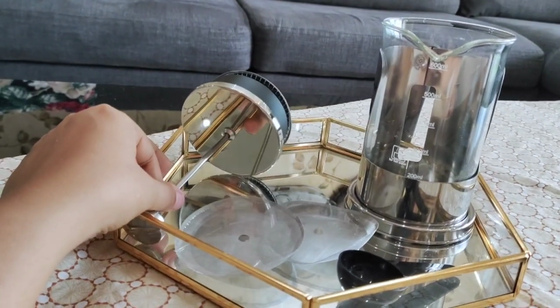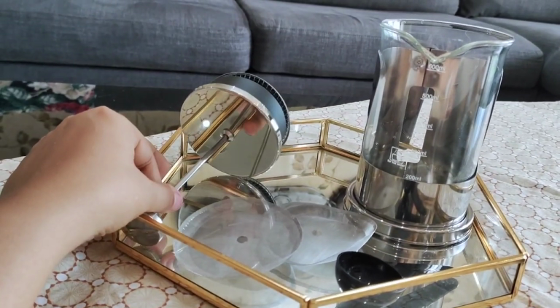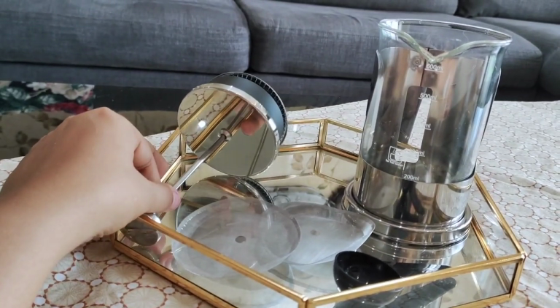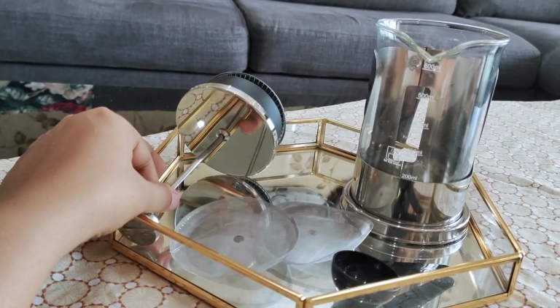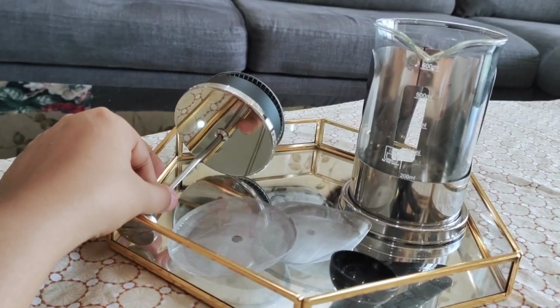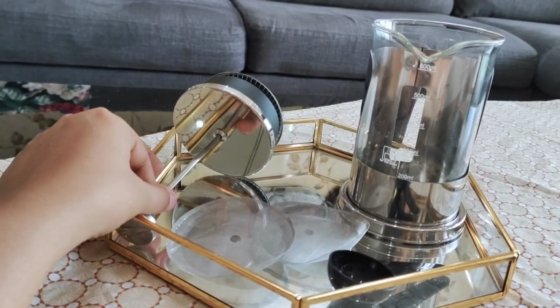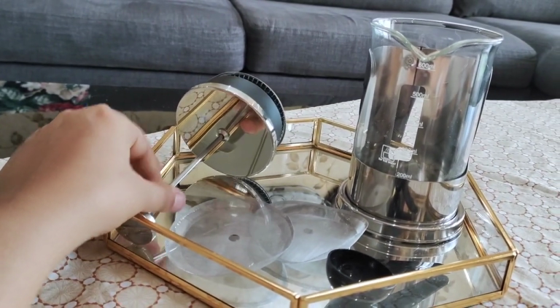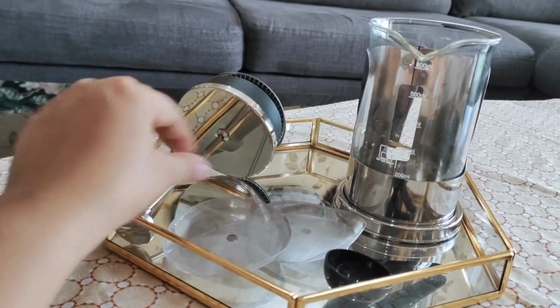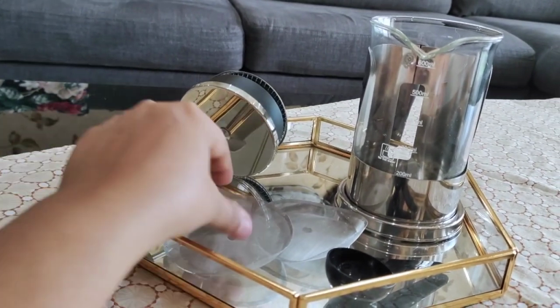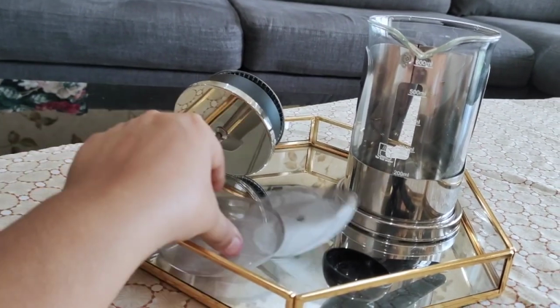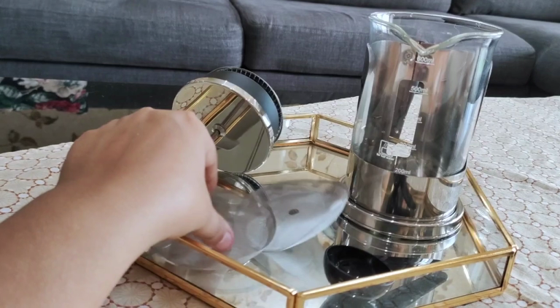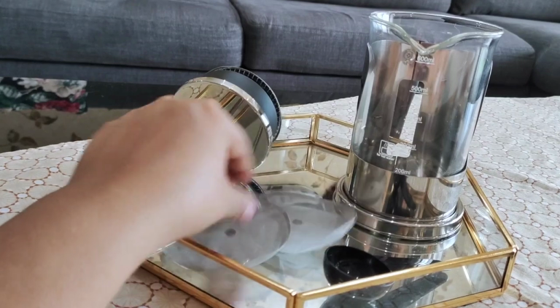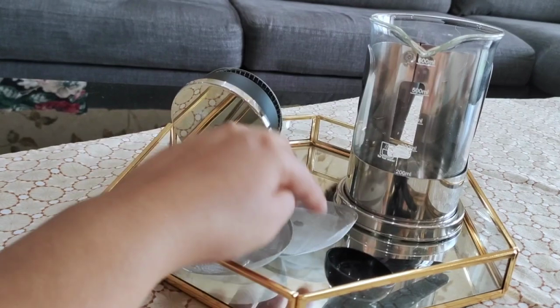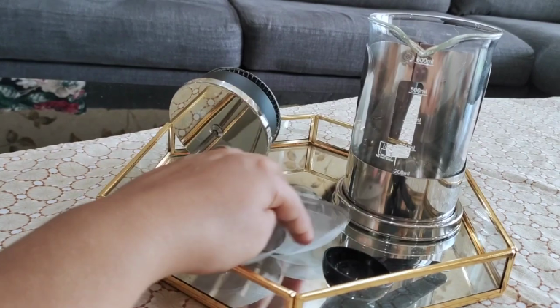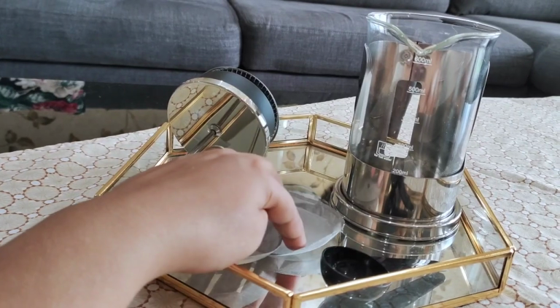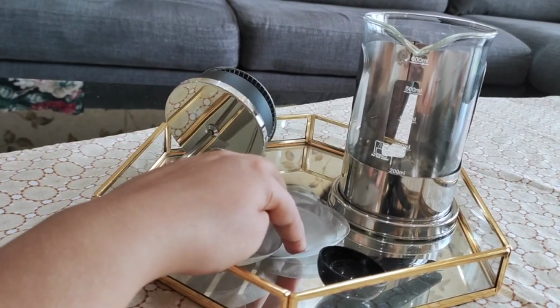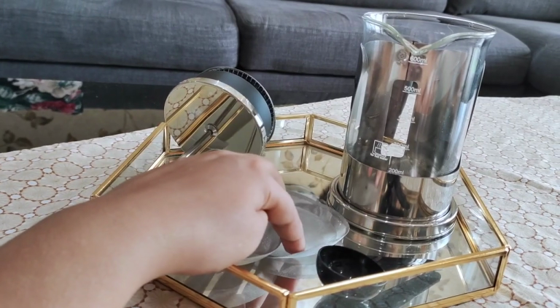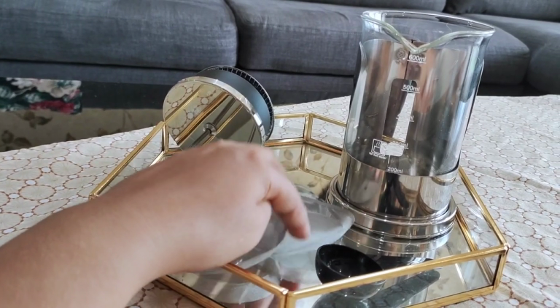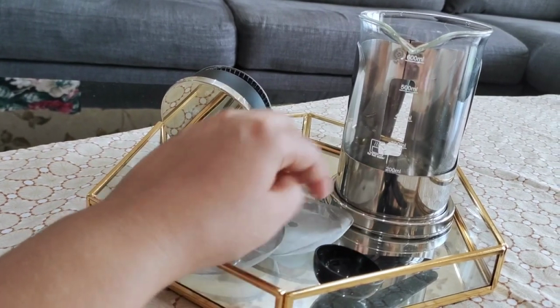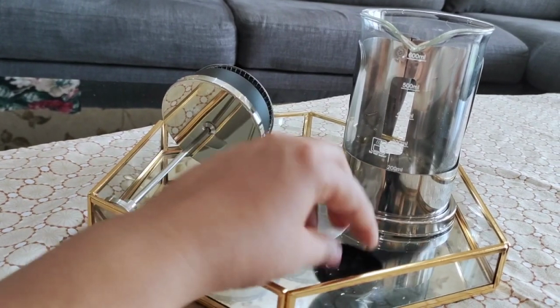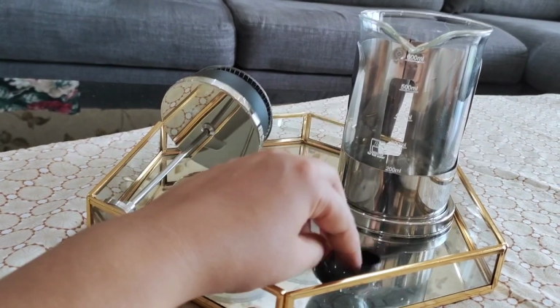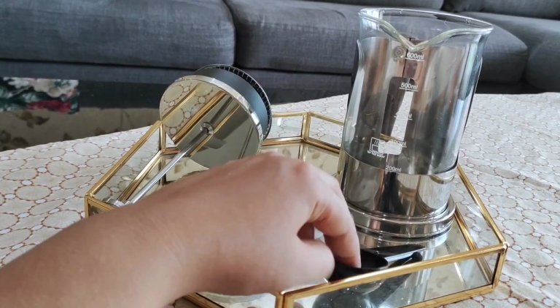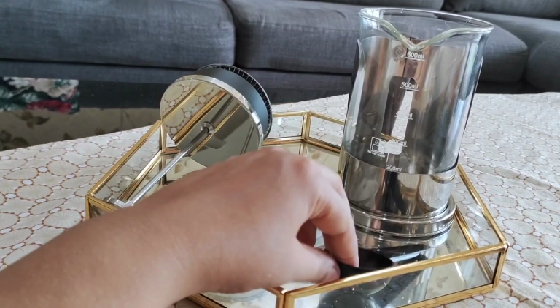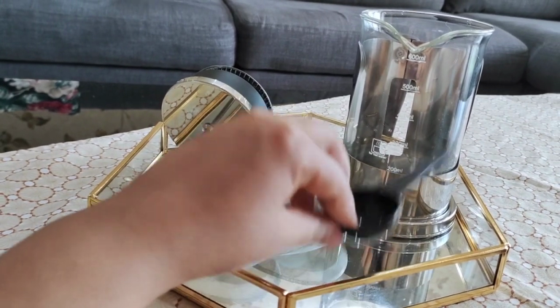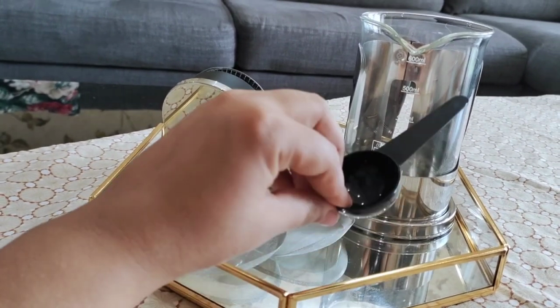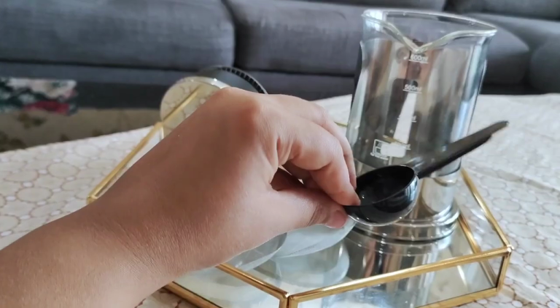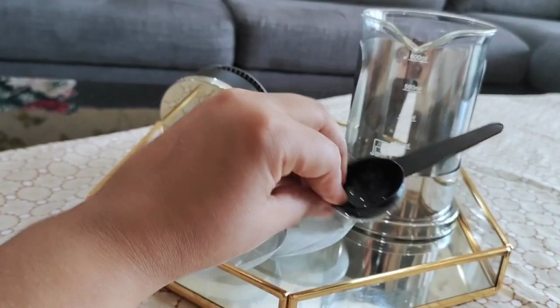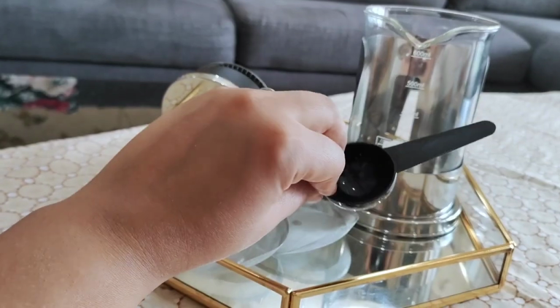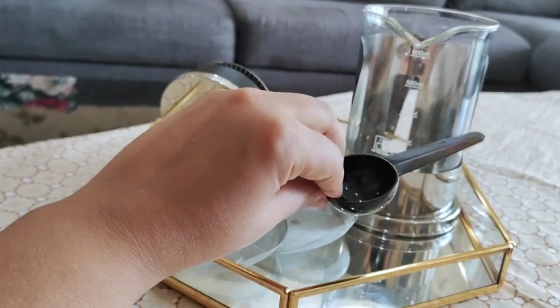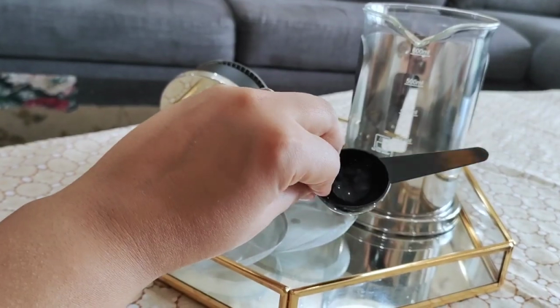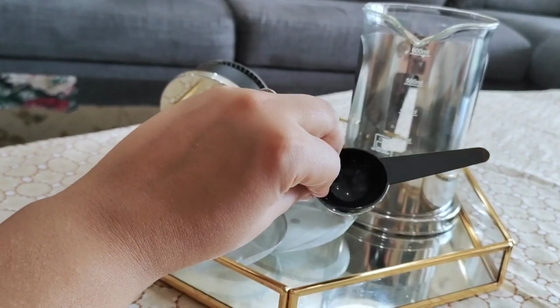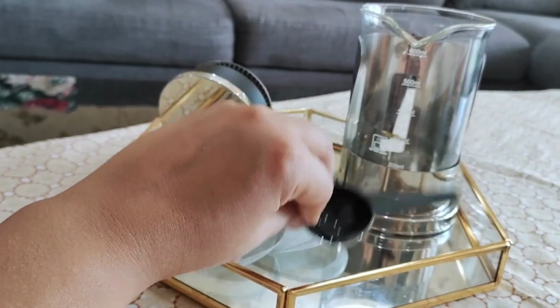This is the press. Here you get two extra replacement filters and a coffee scoop.